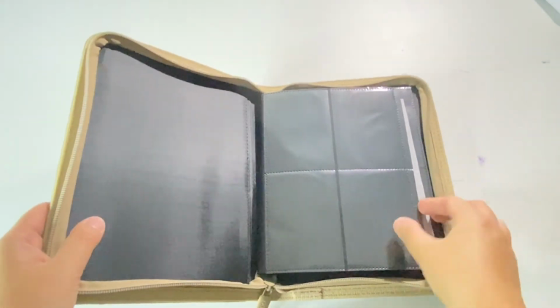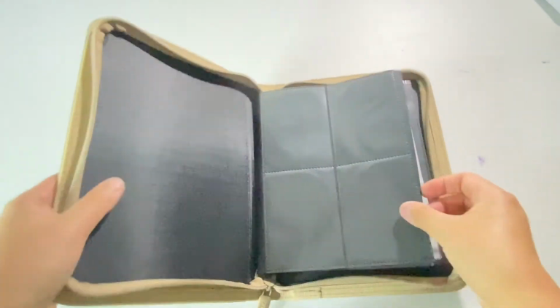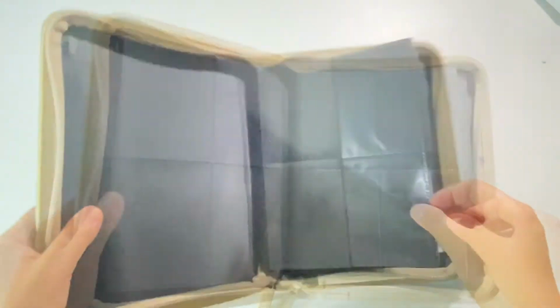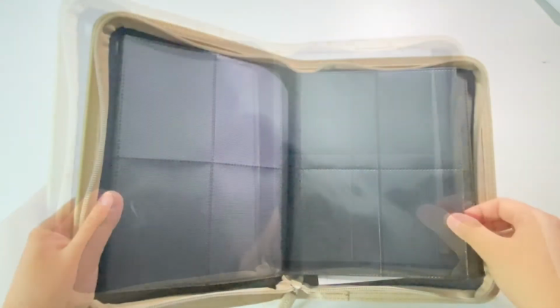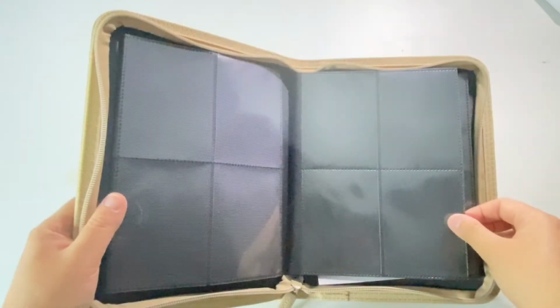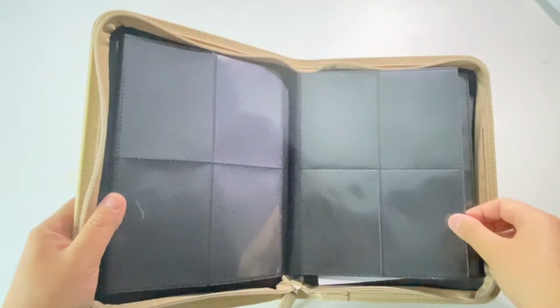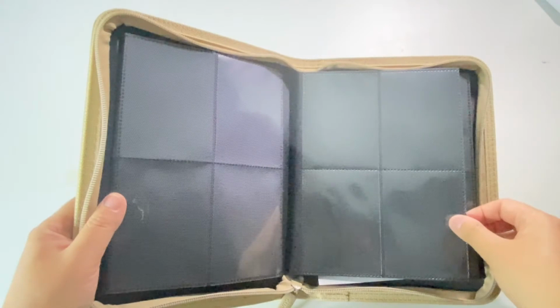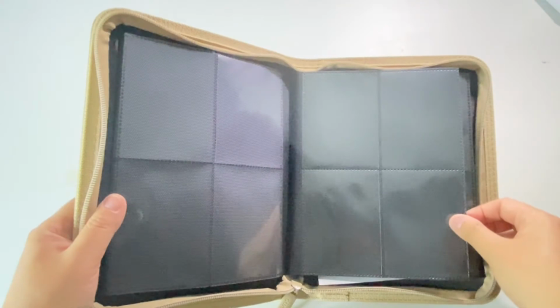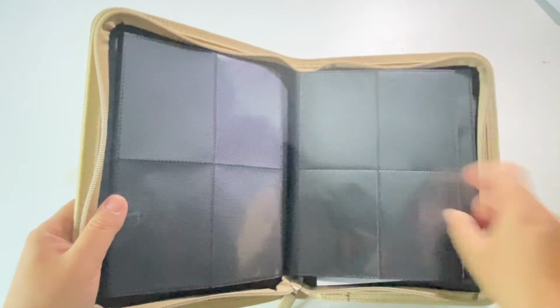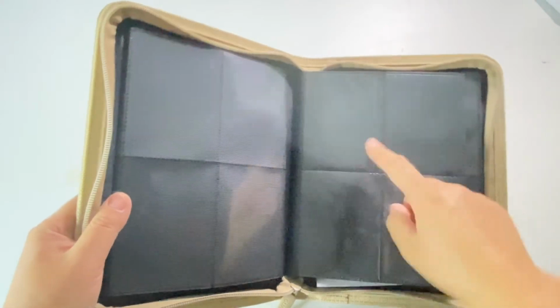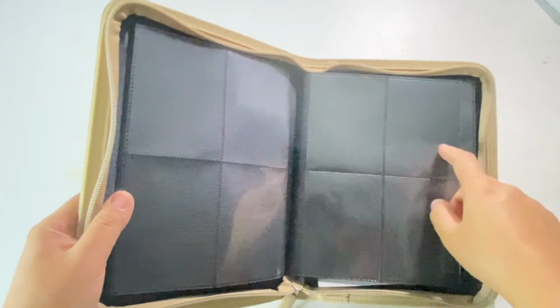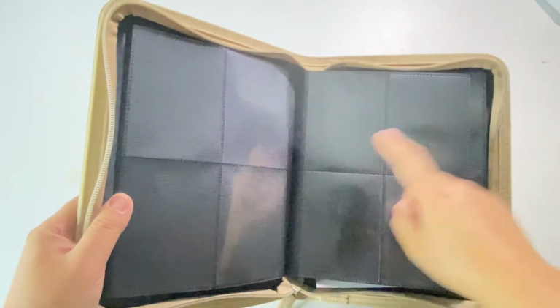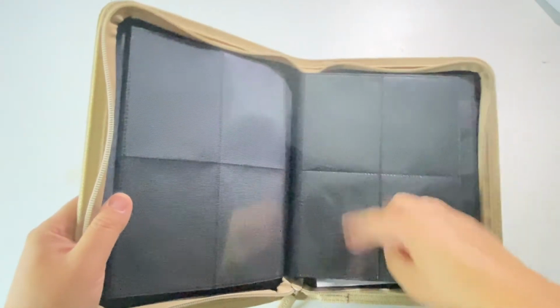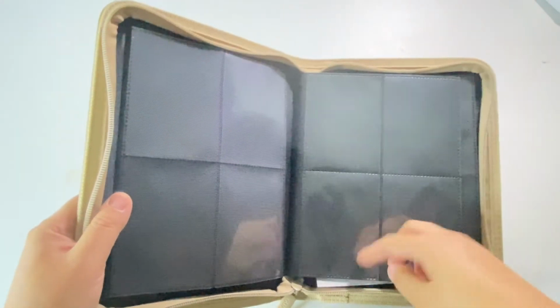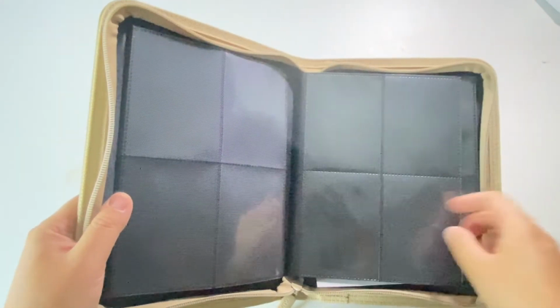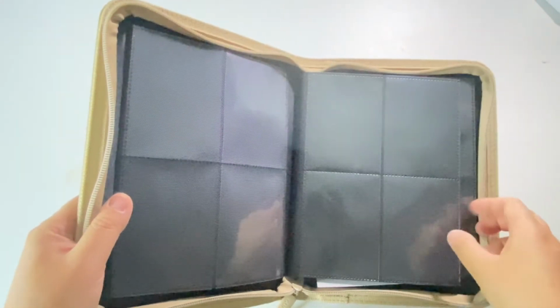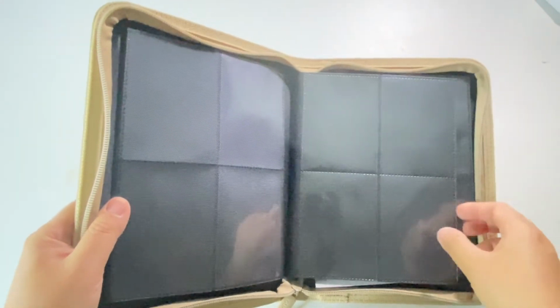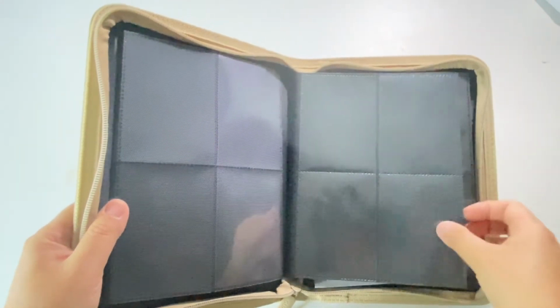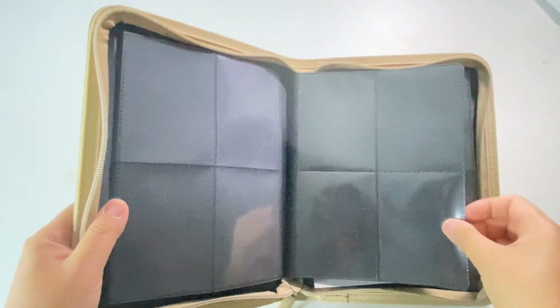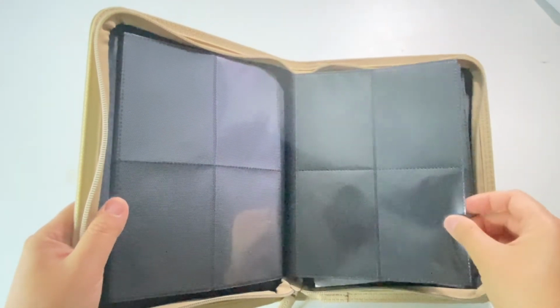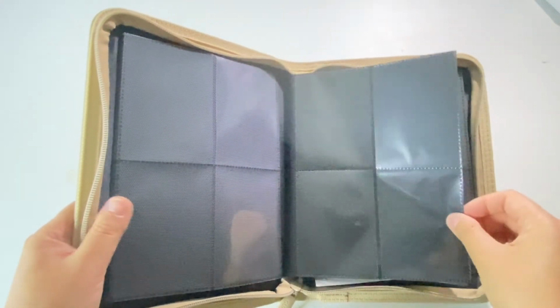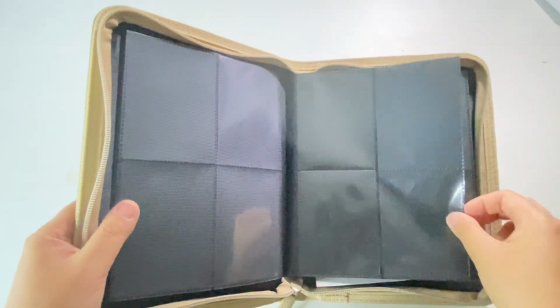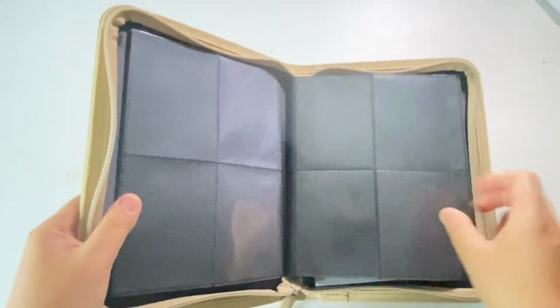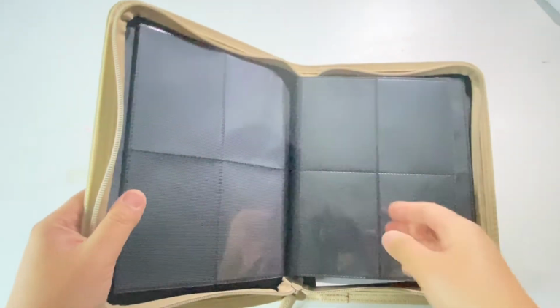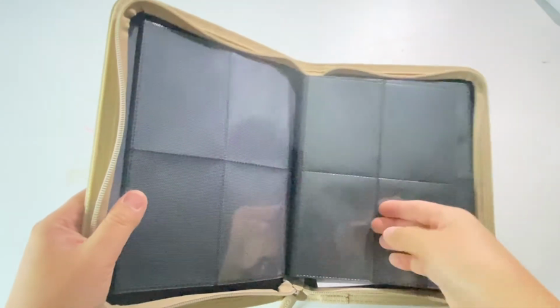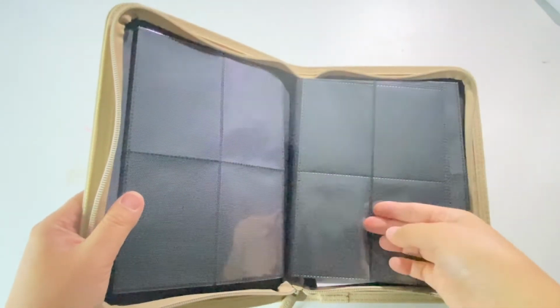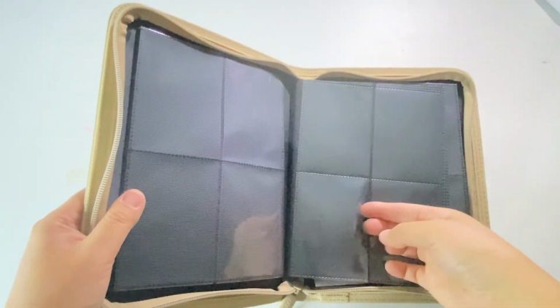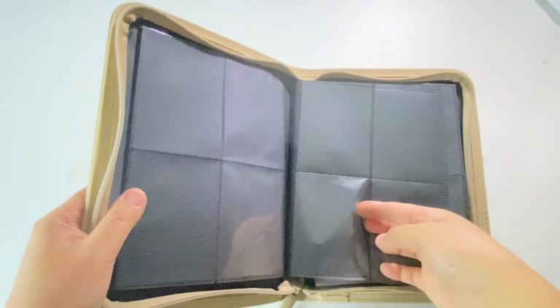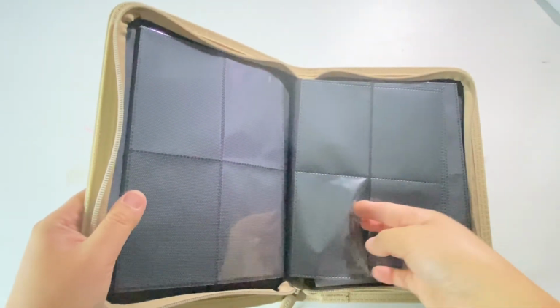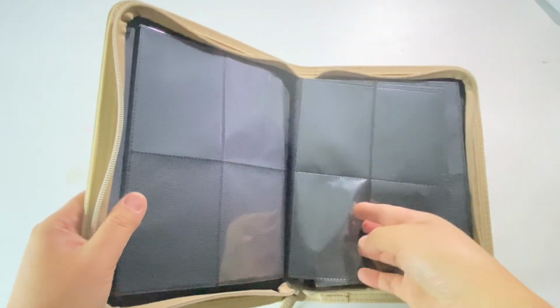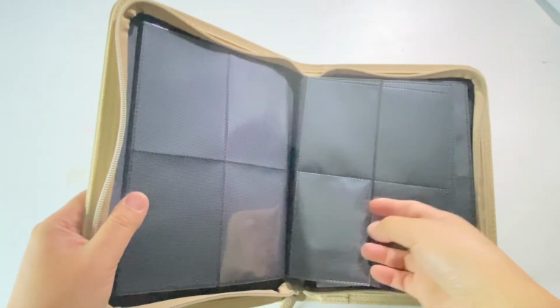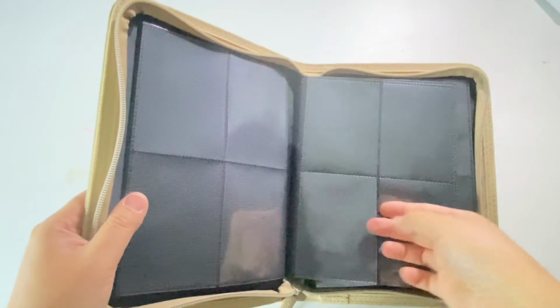So there's two pockets across, two pockets down, and you load the cards in on the side.